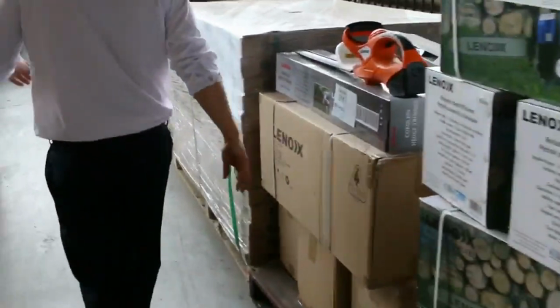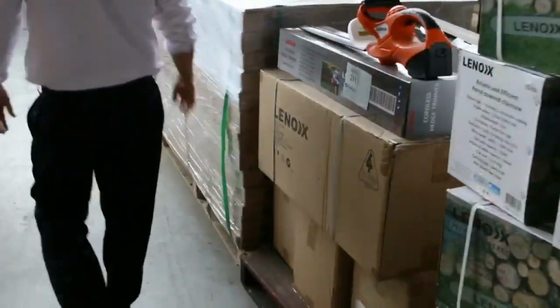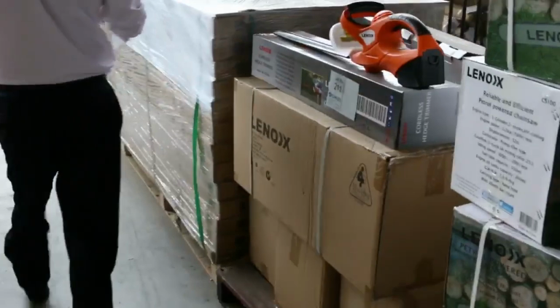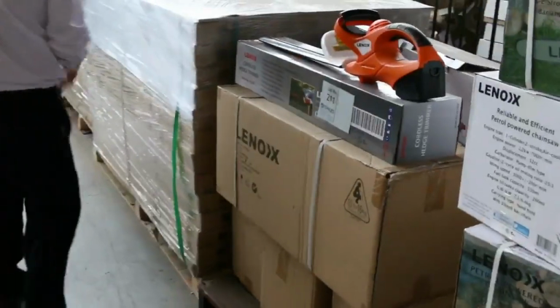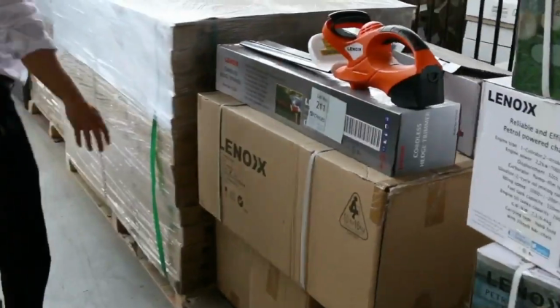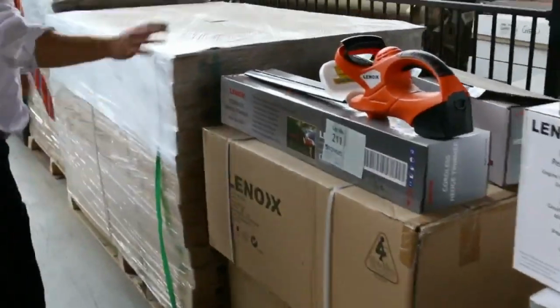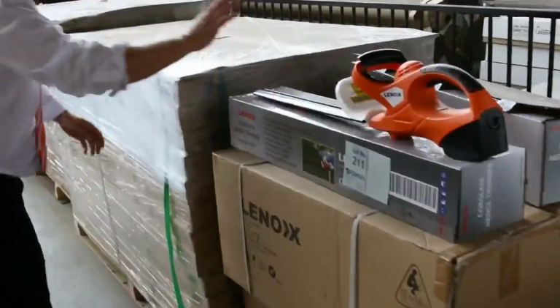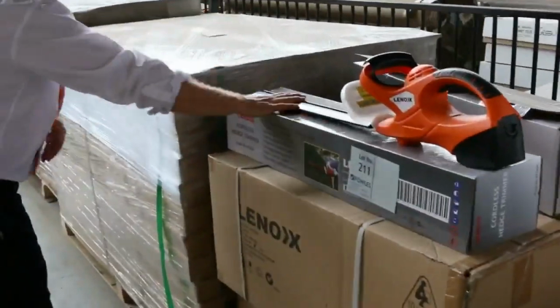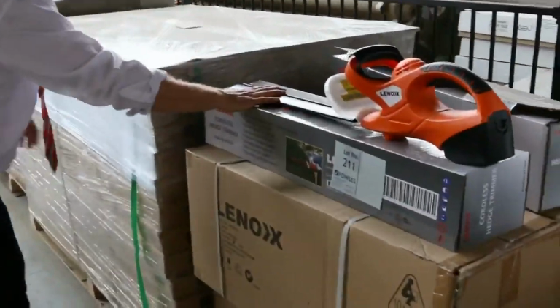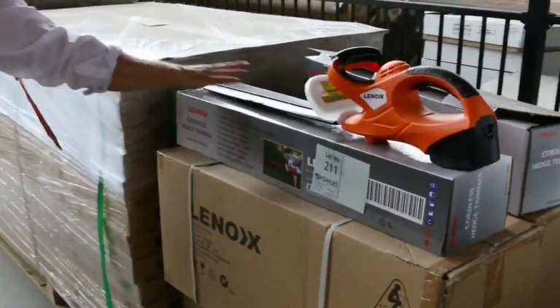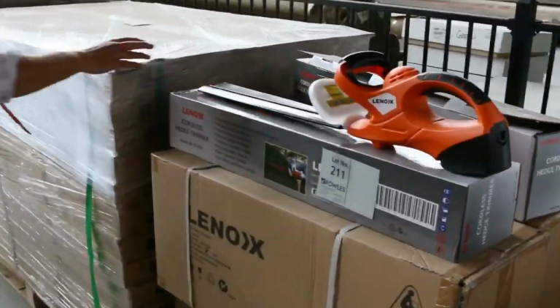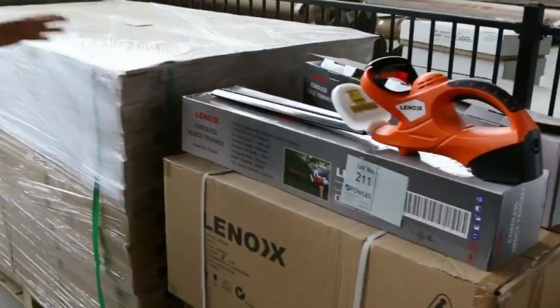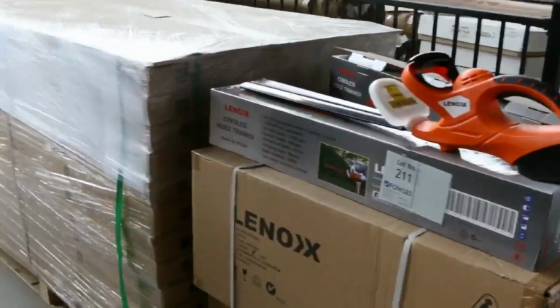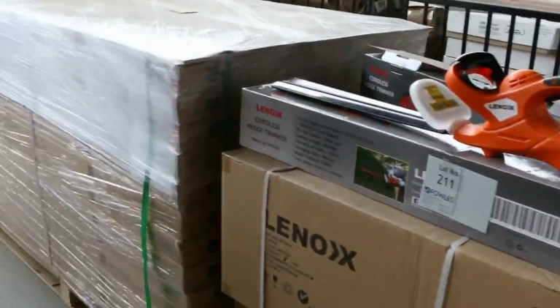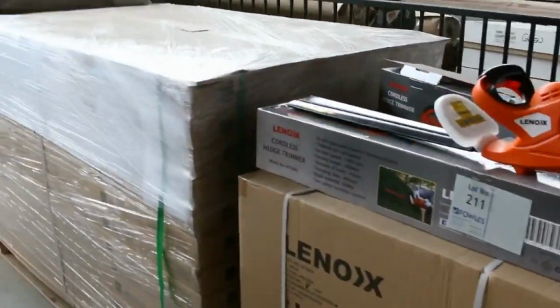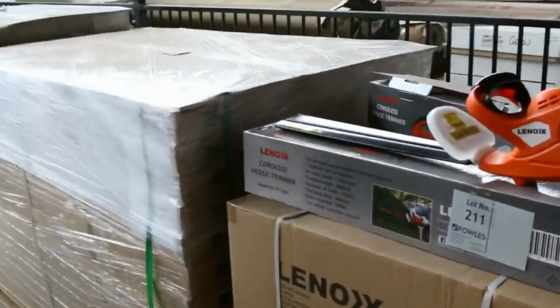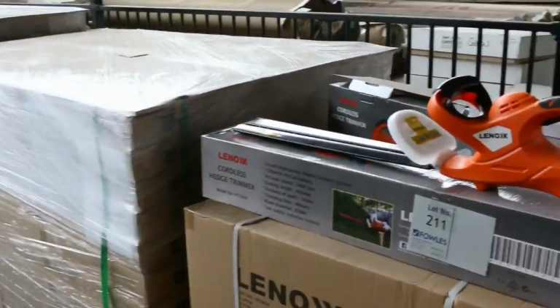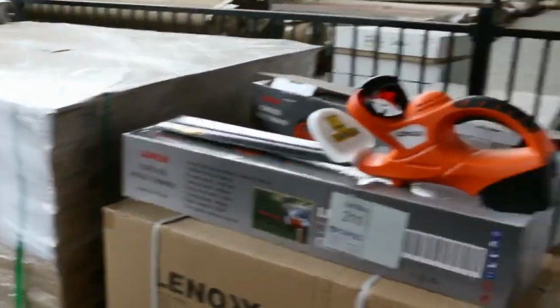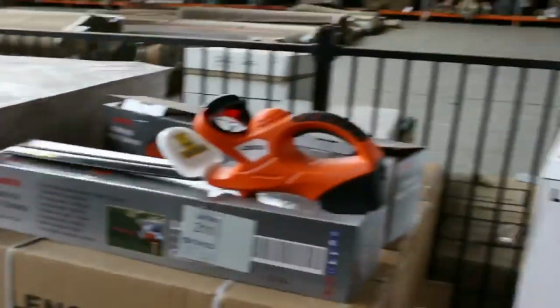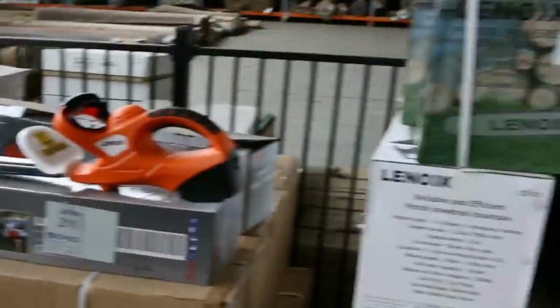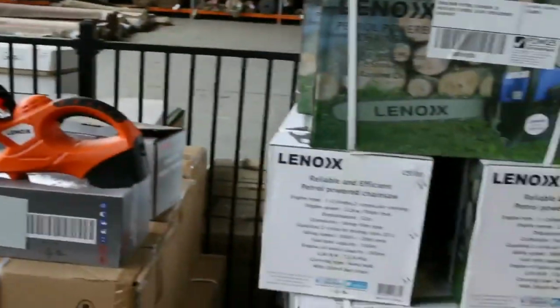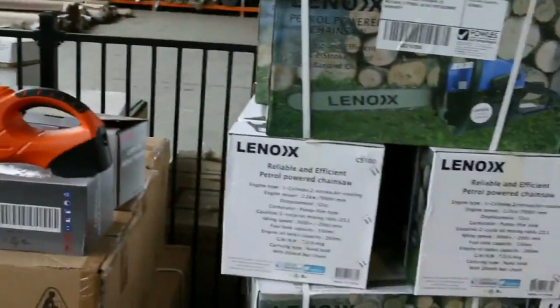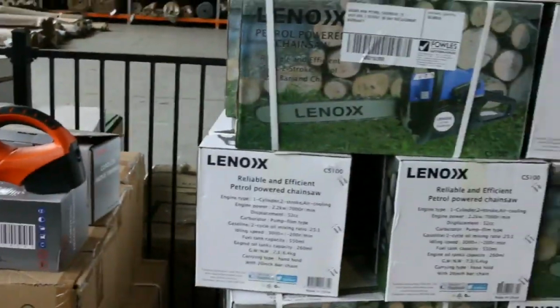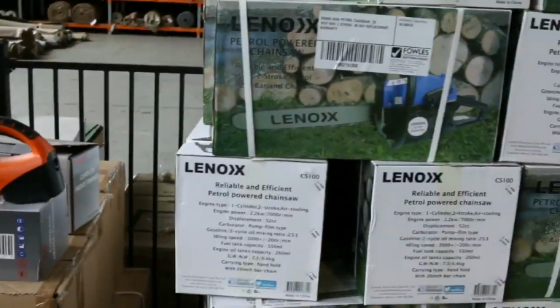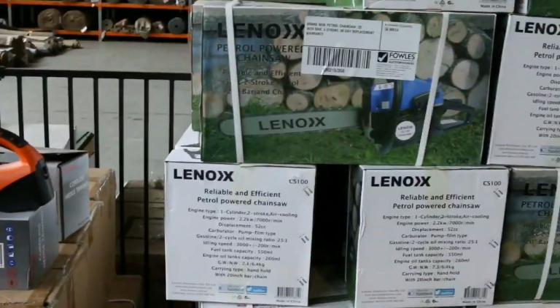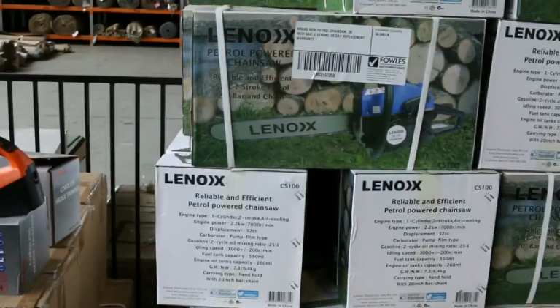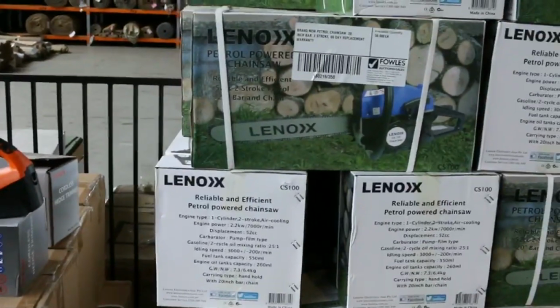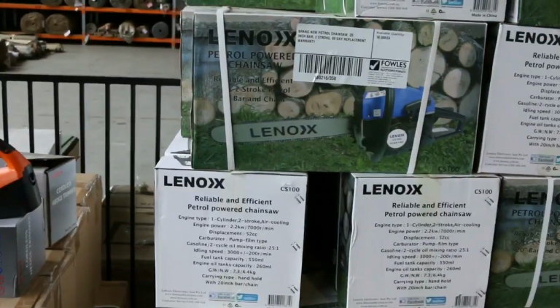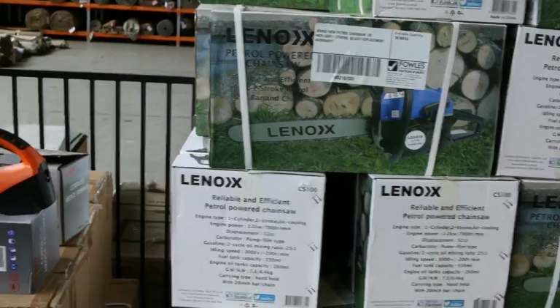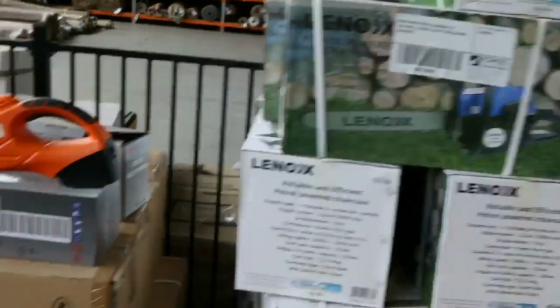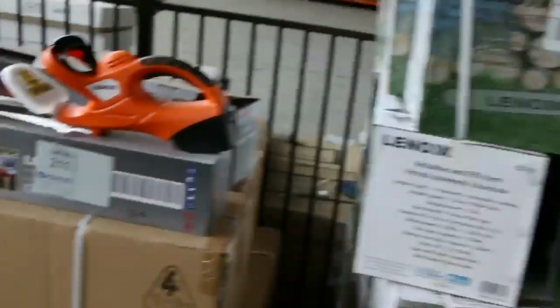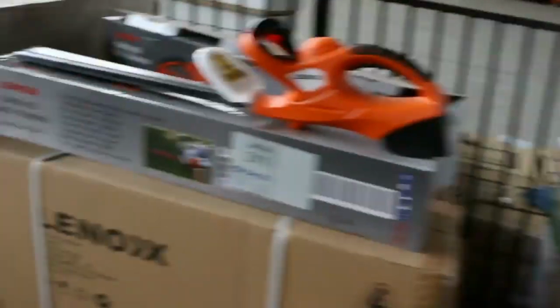Some brush cutters there, about sixty bucks. The chainsaw's about ninety dollars there — they're always popular.